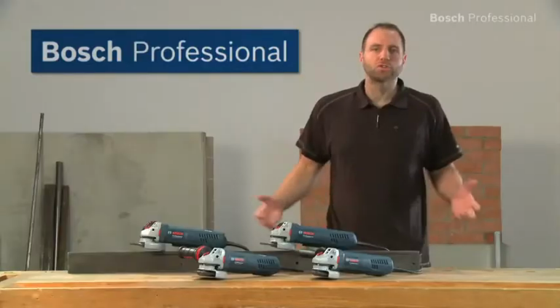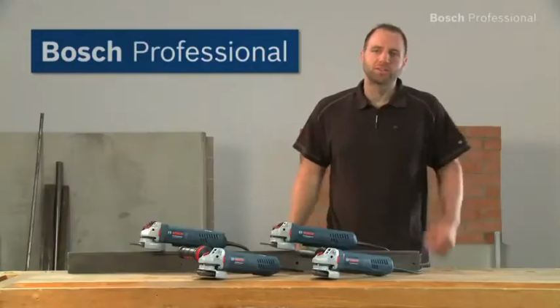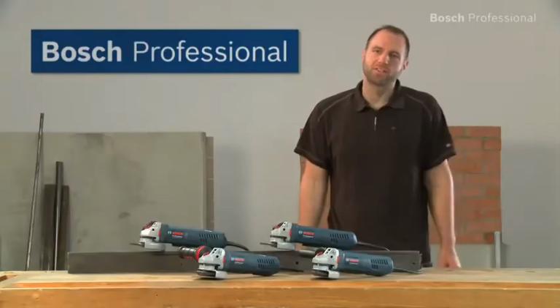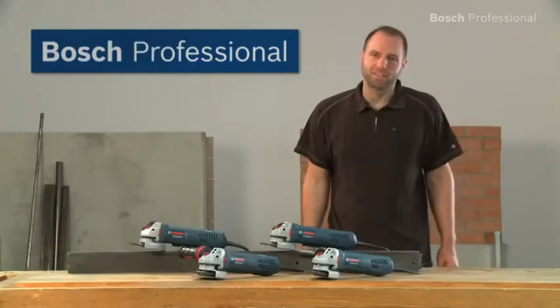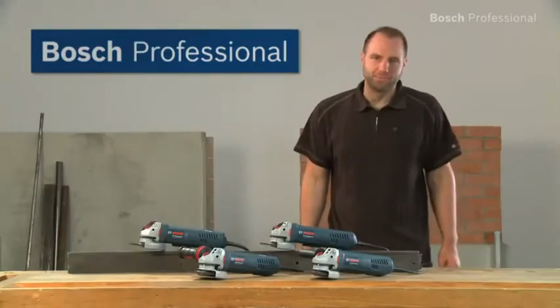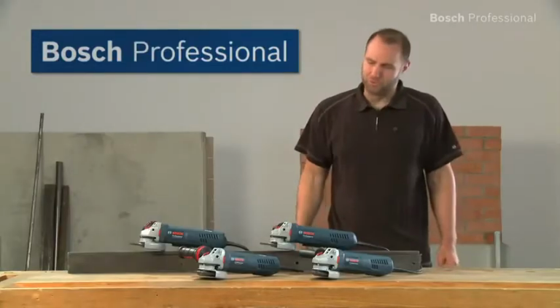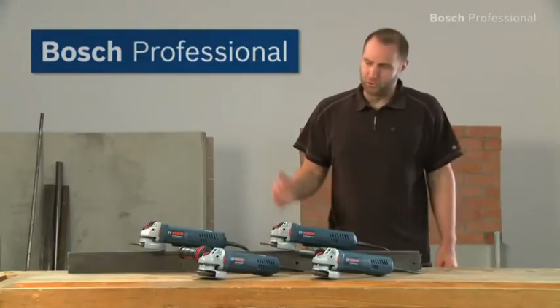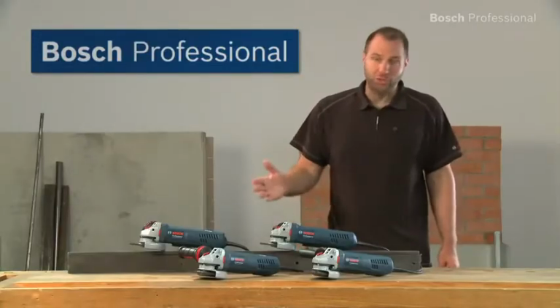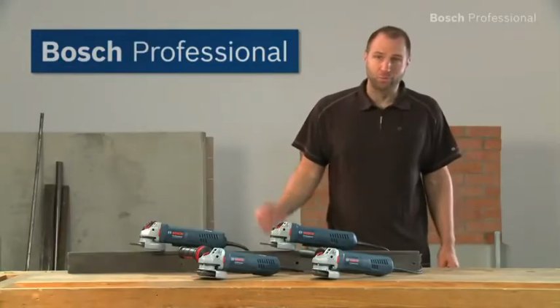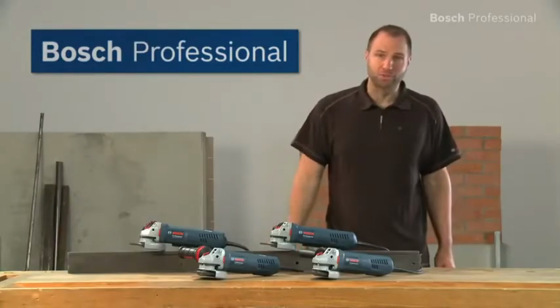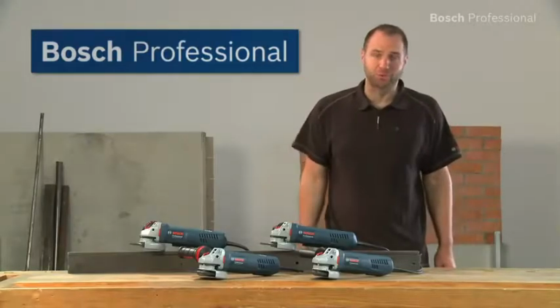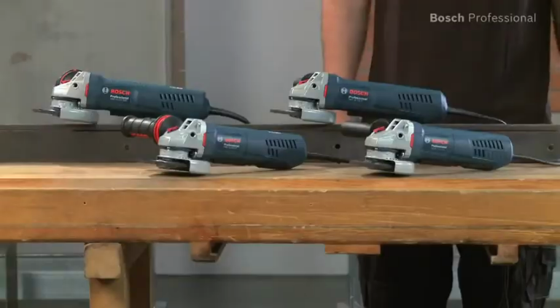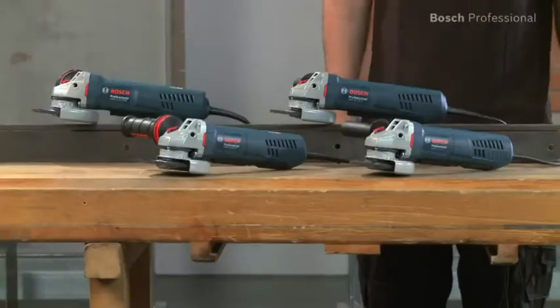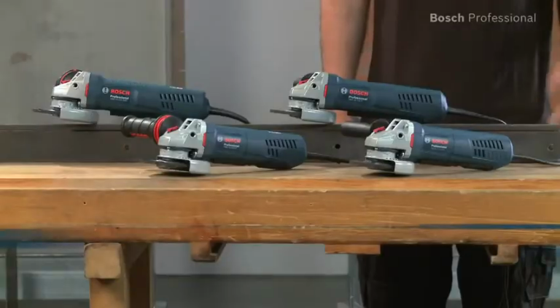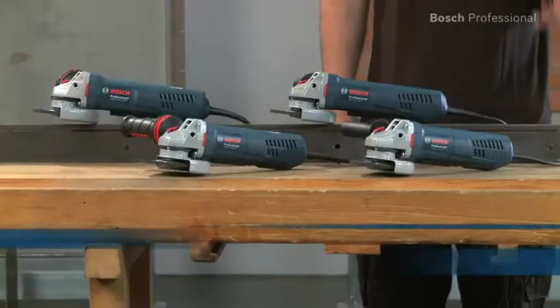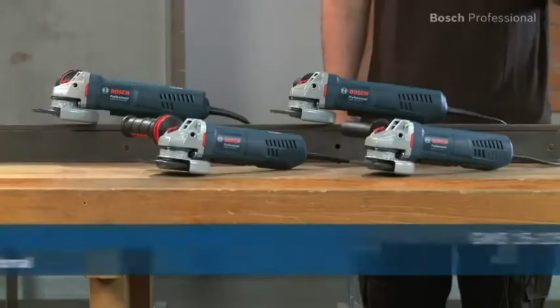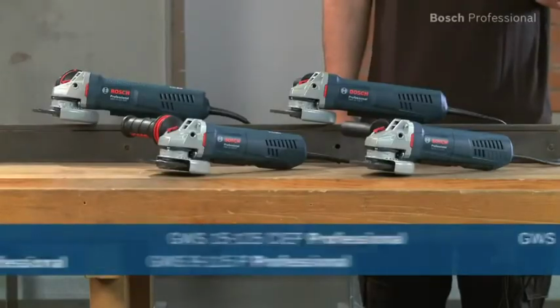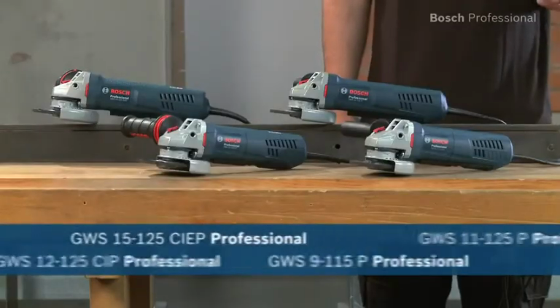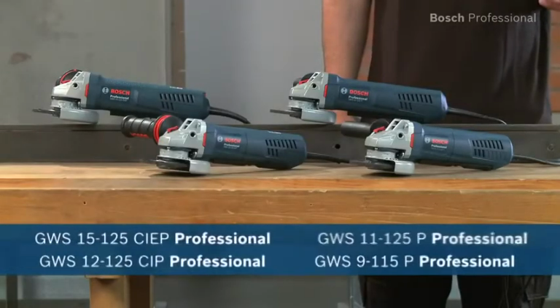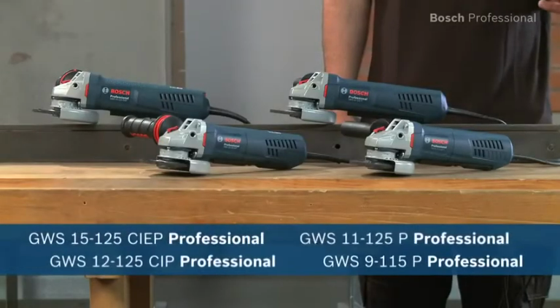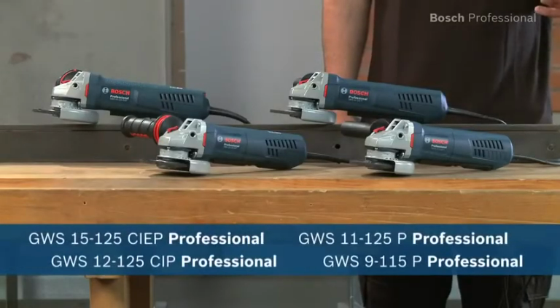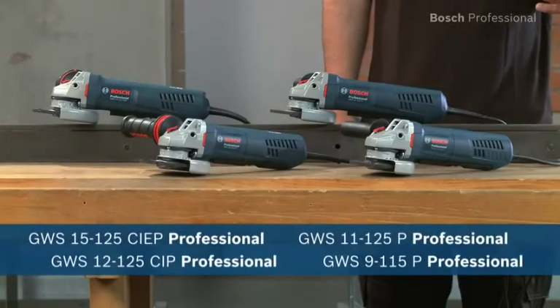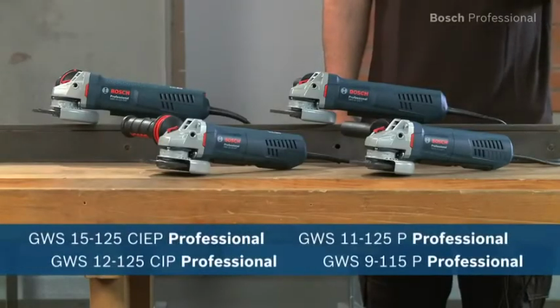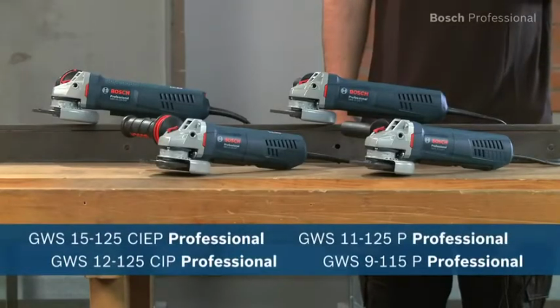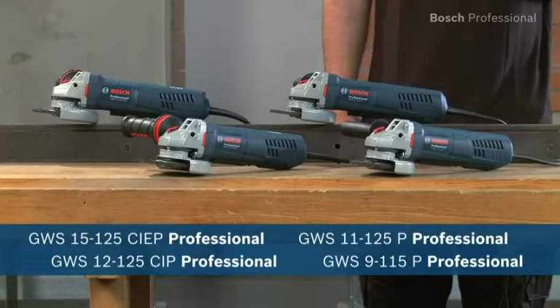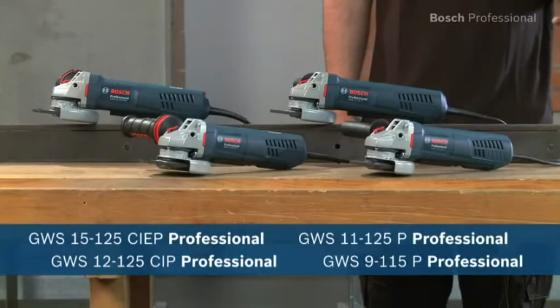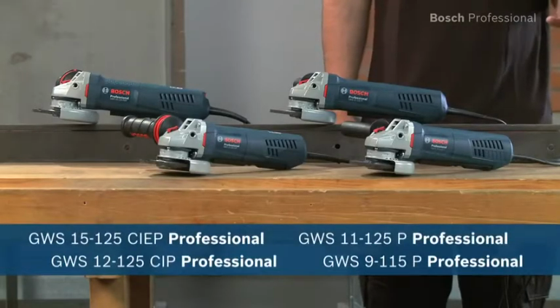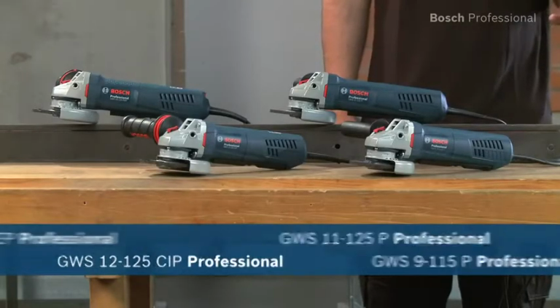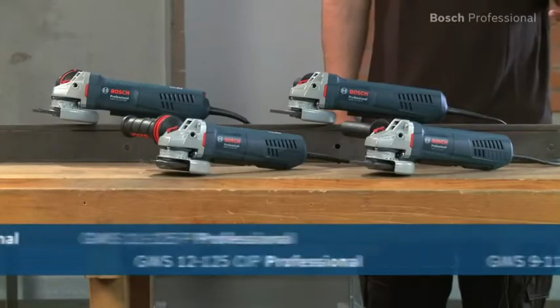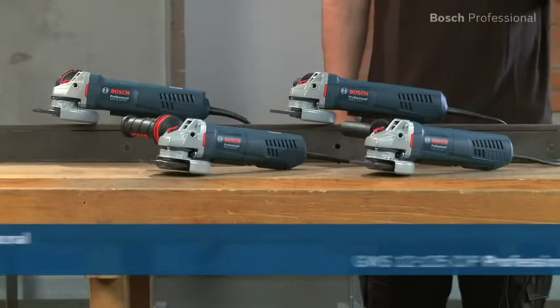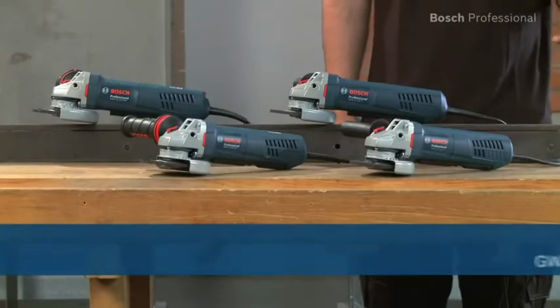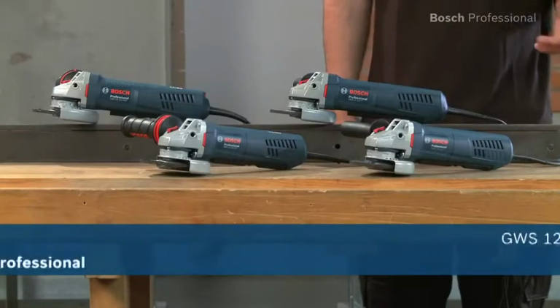Experience for yourself the new robust protection angle grinders from Bosch, with perfect handling and outstanding user protection.